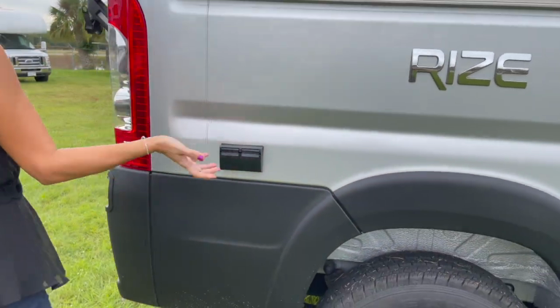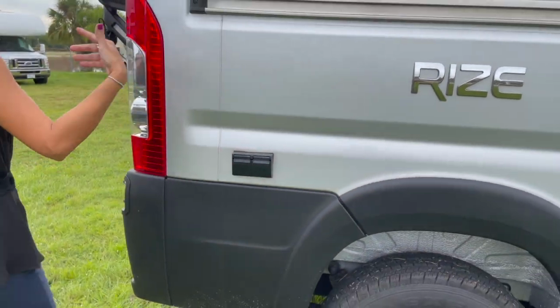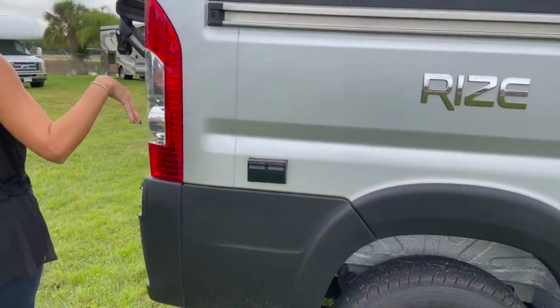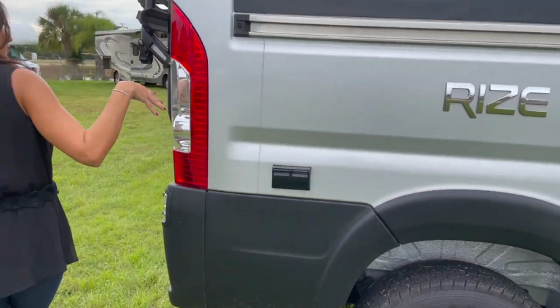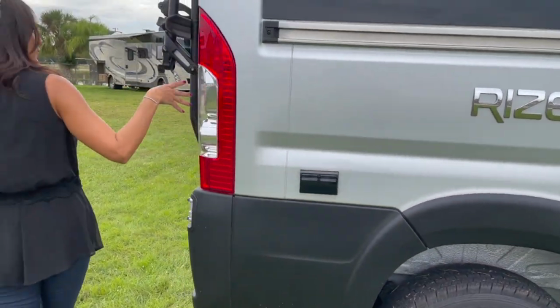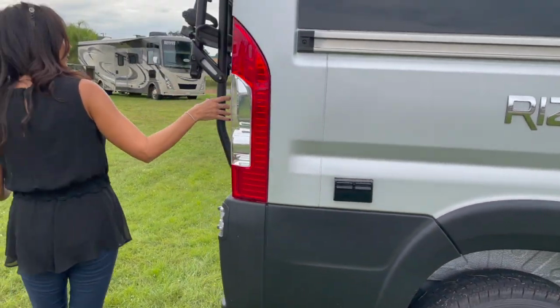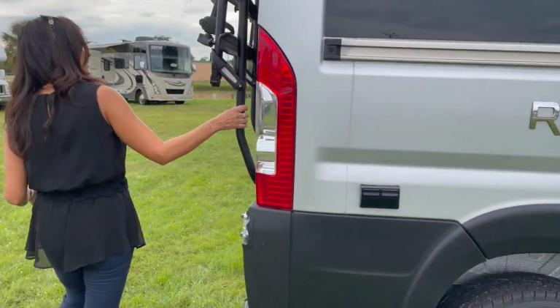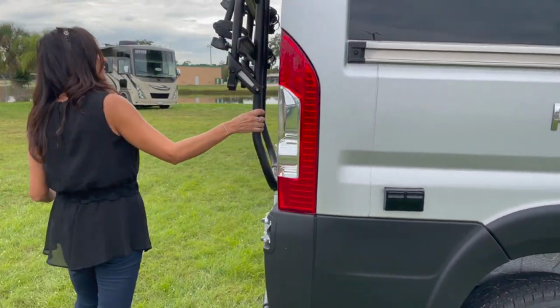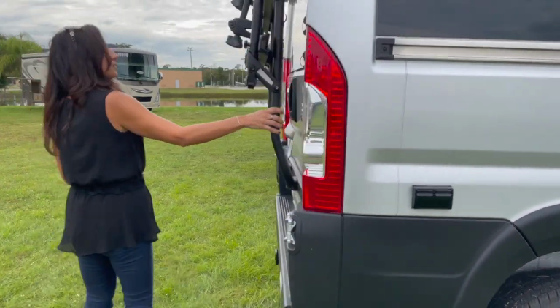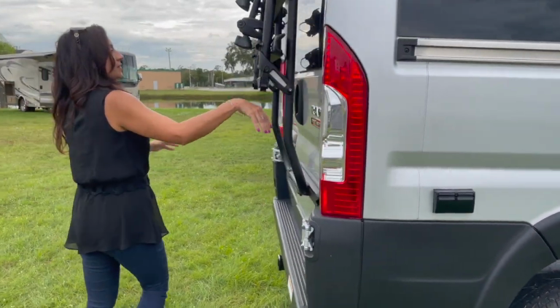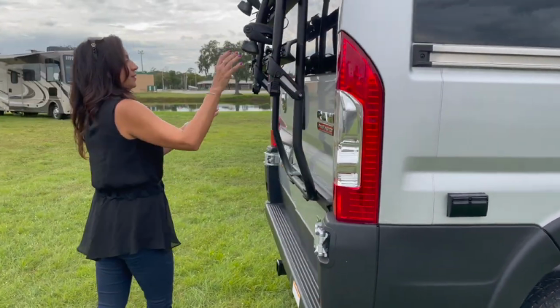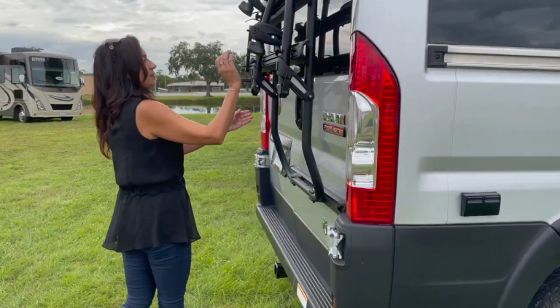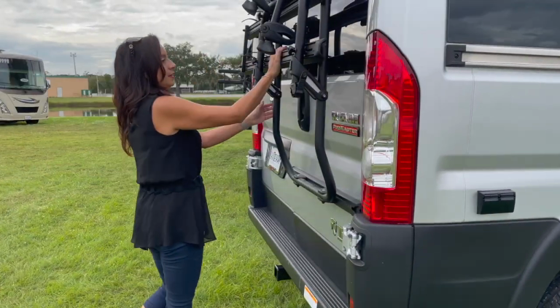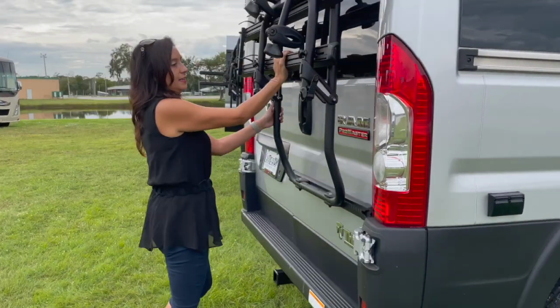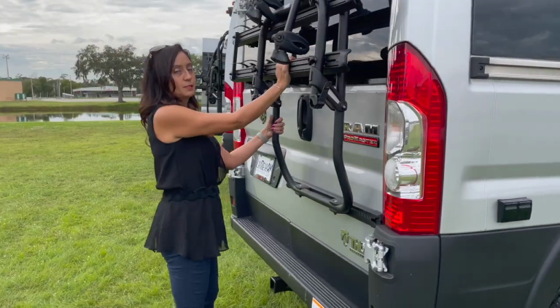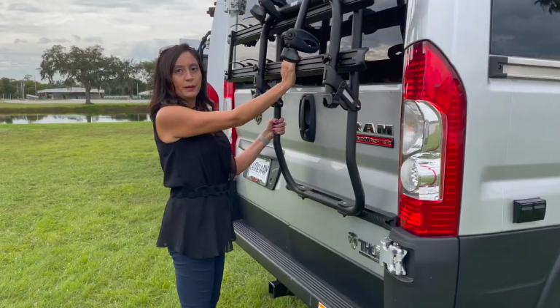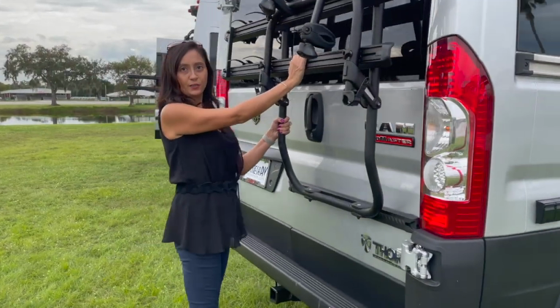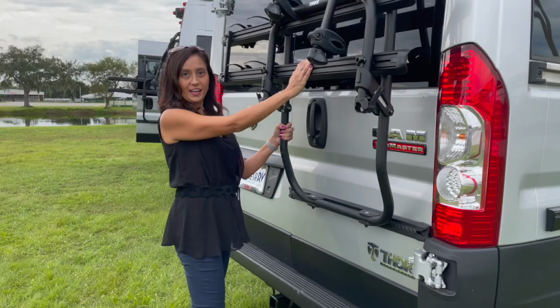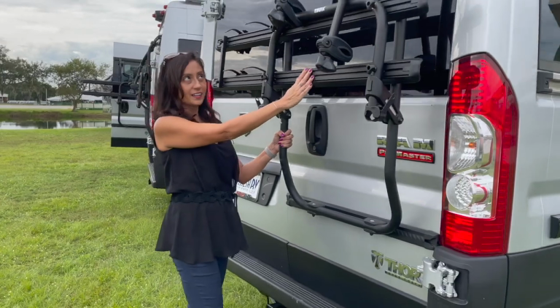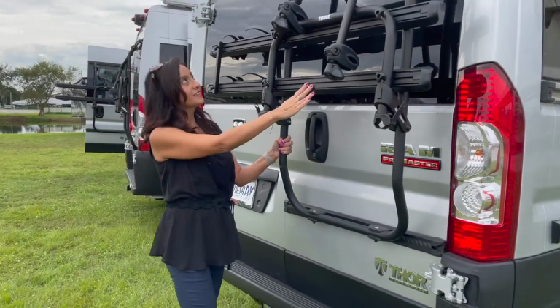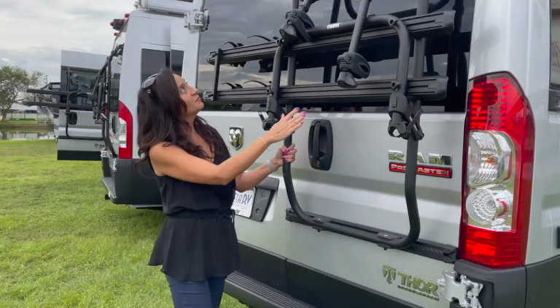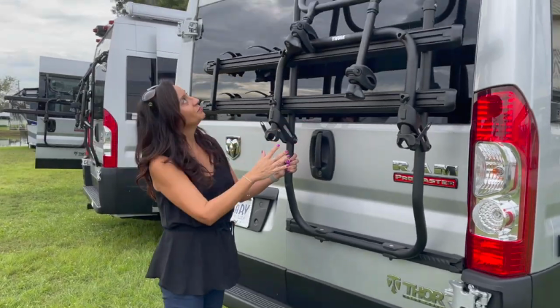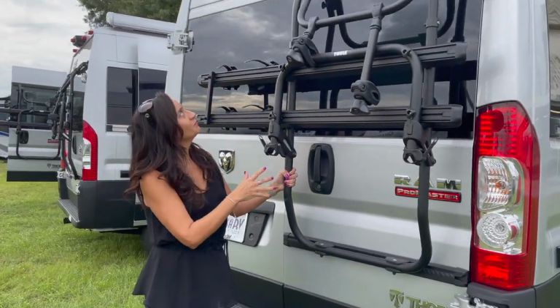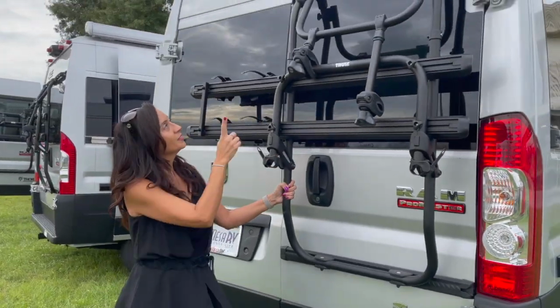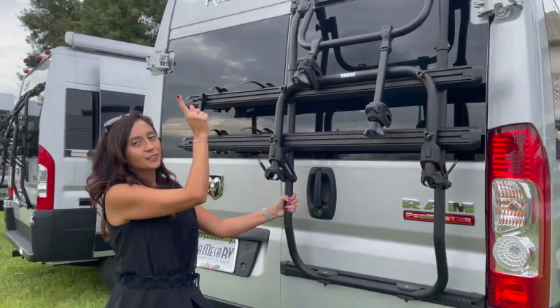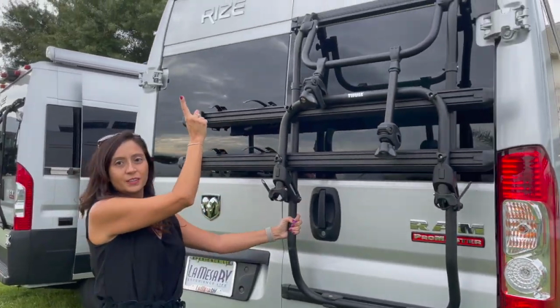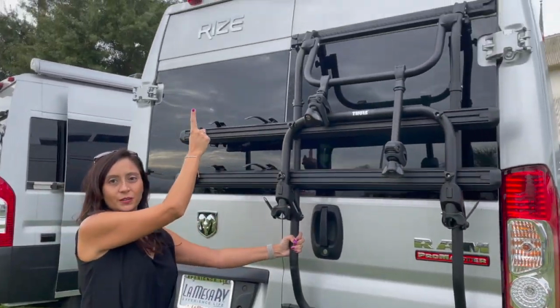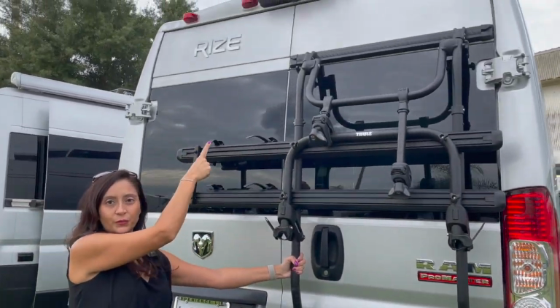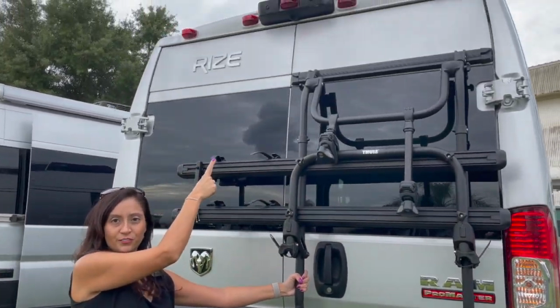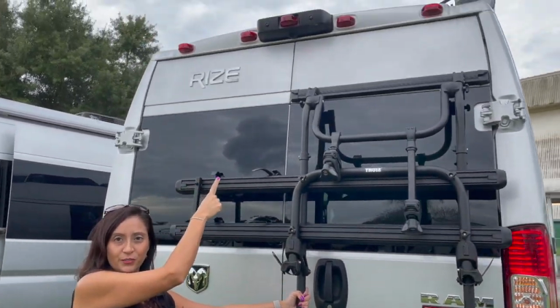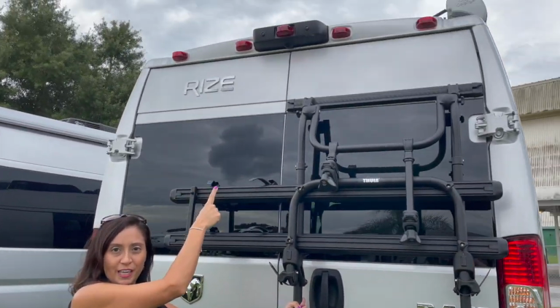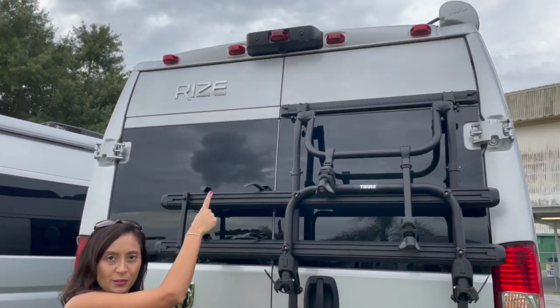Moving to the rear, there's a nice bike rack and a rear view camera.